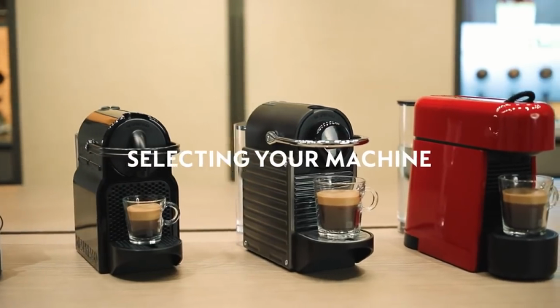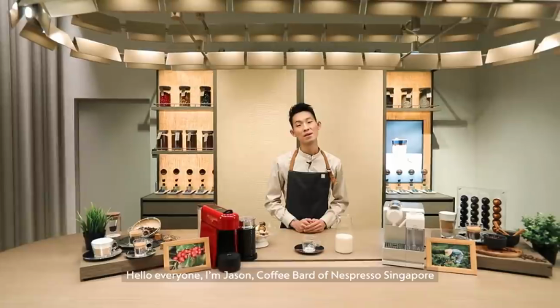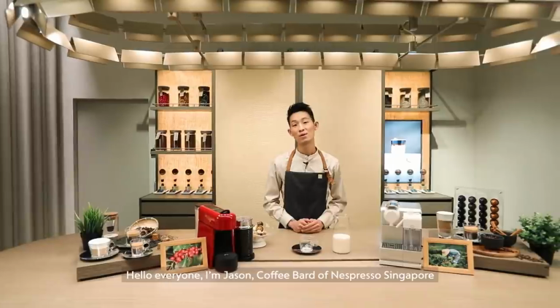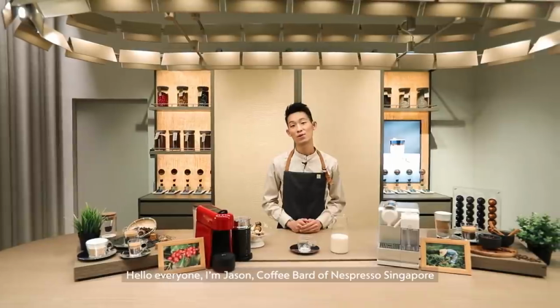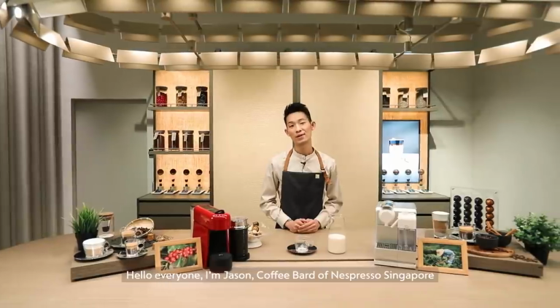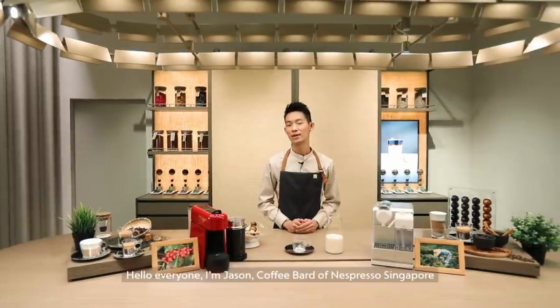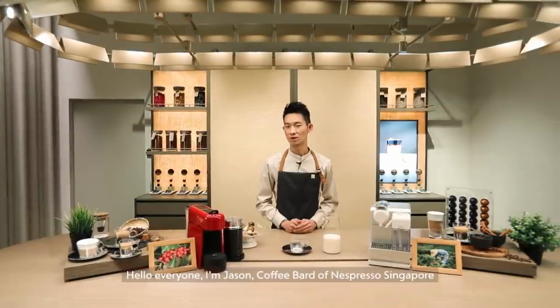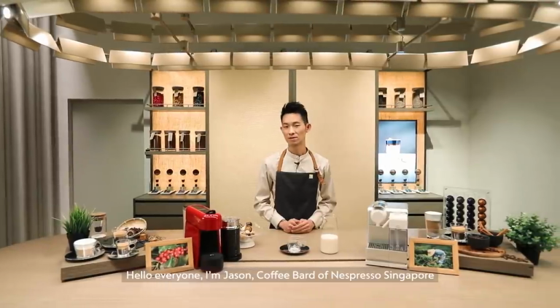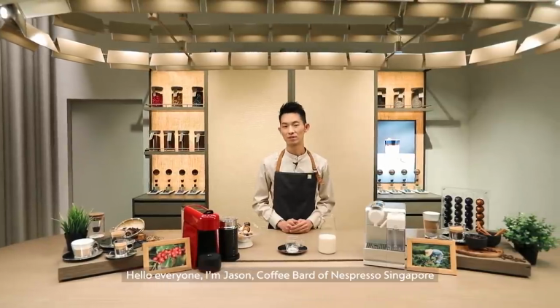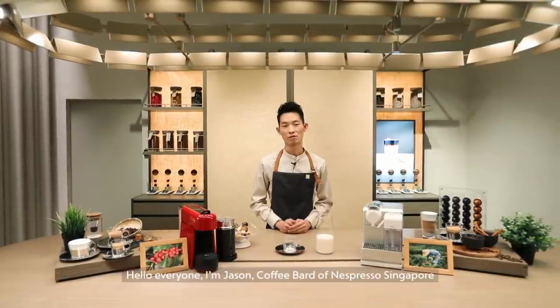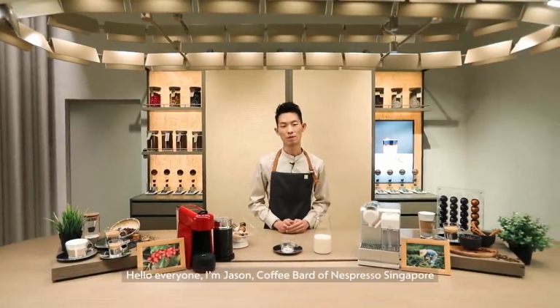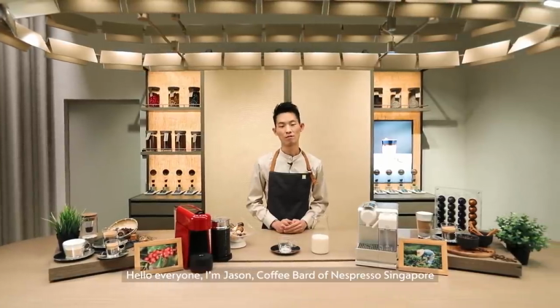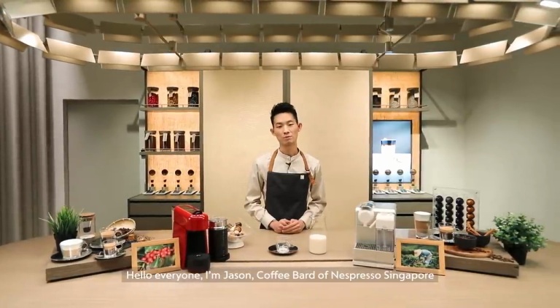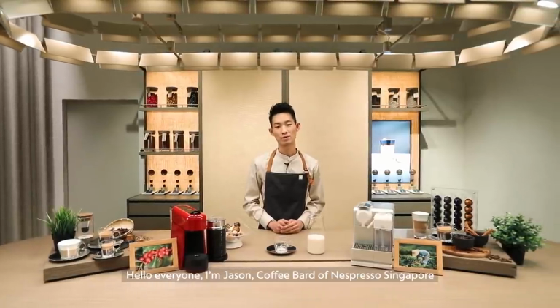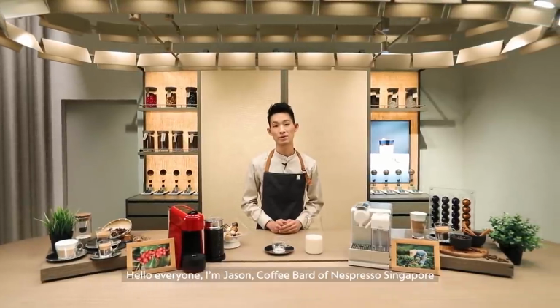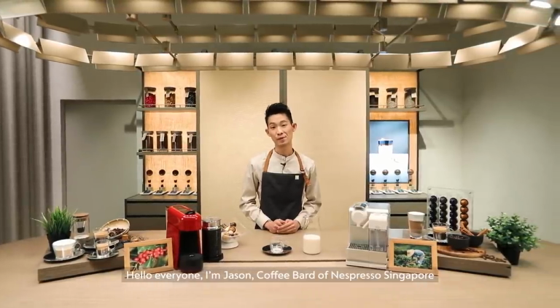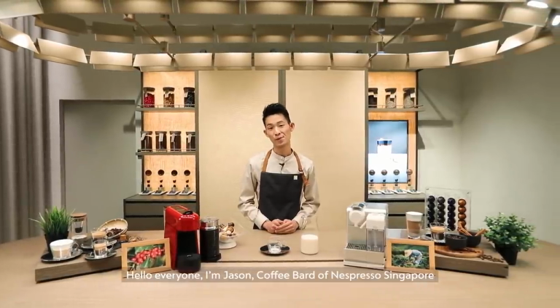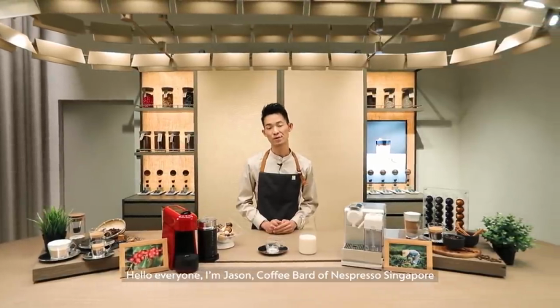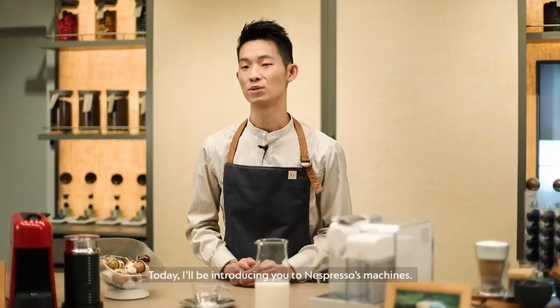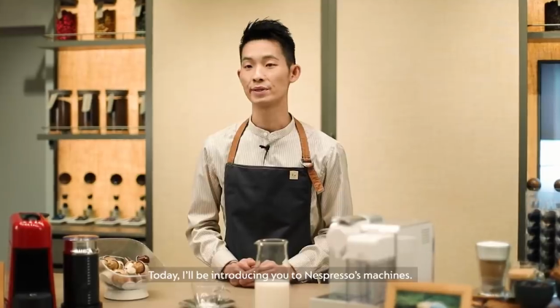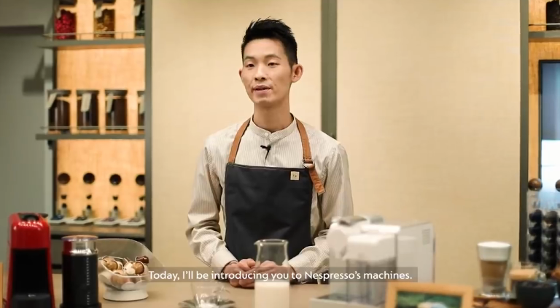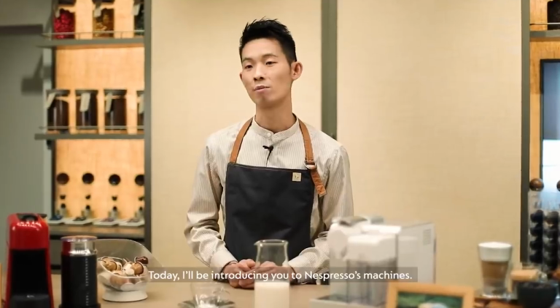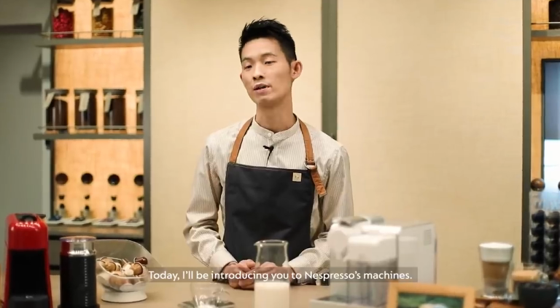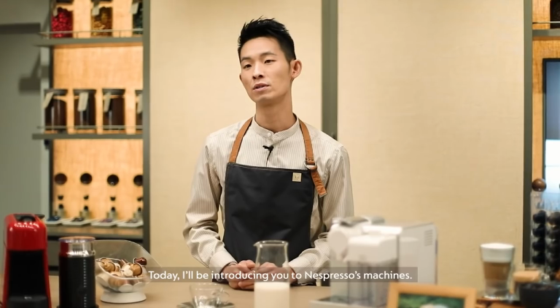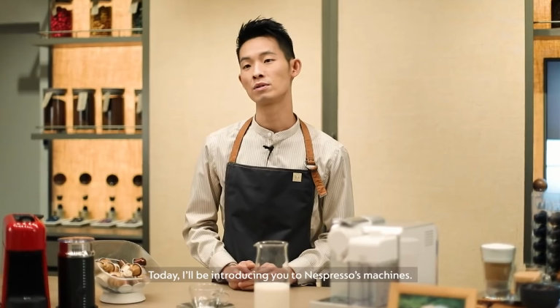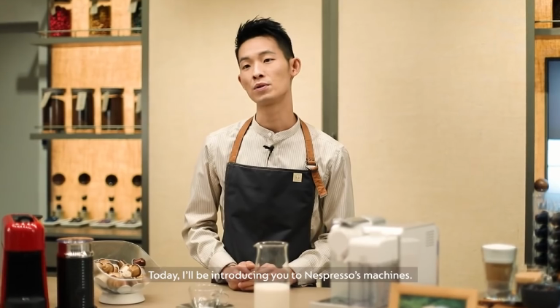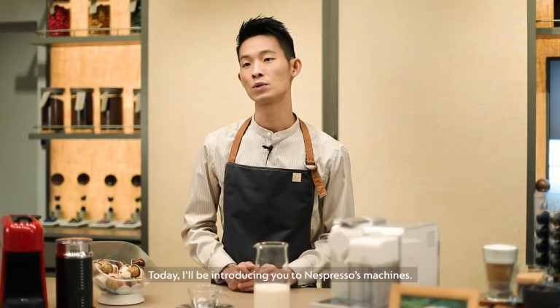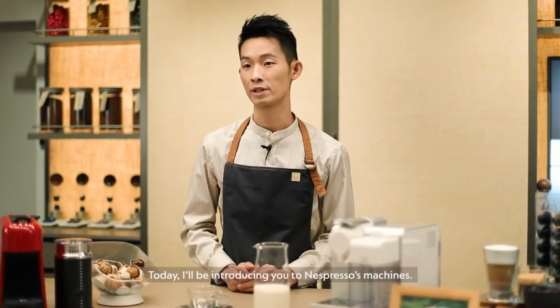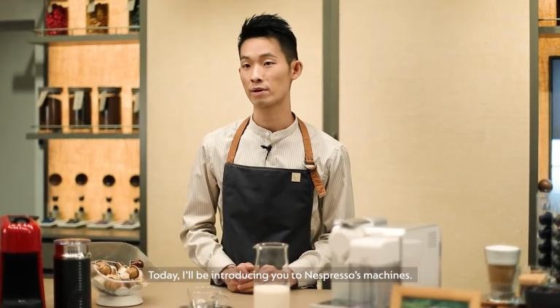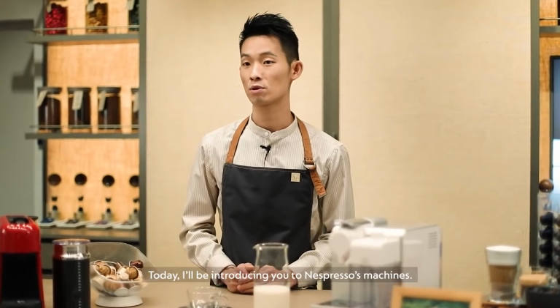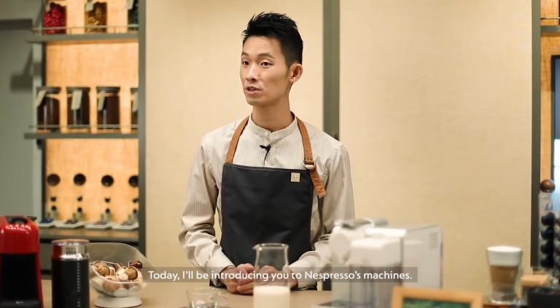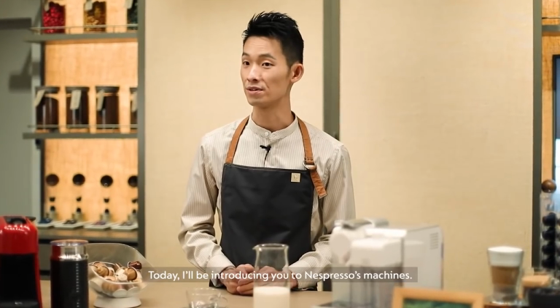Hello everyone, I'm Jason, coffee bud of Nespresso Singapore.